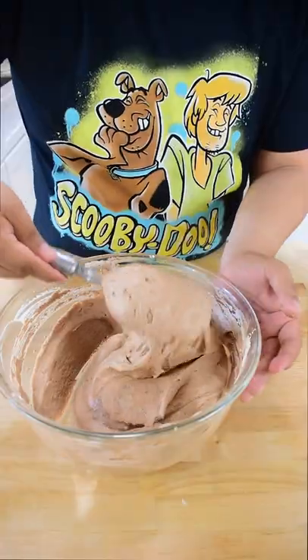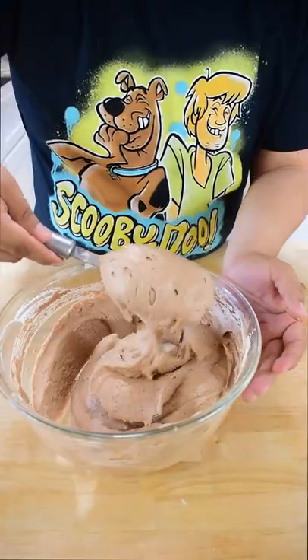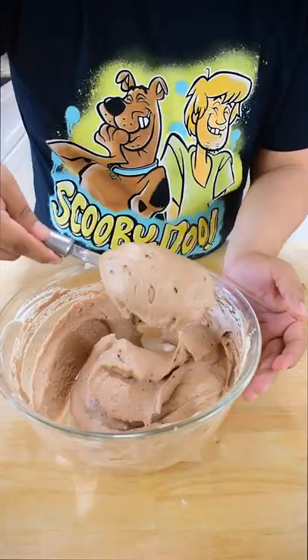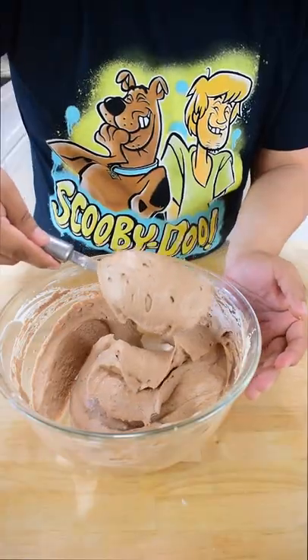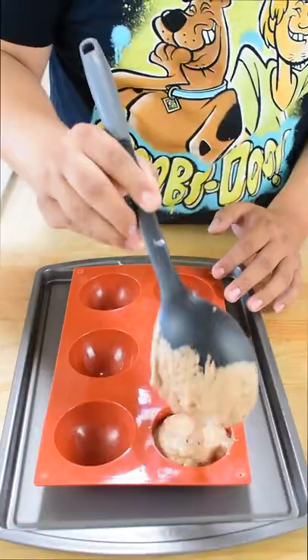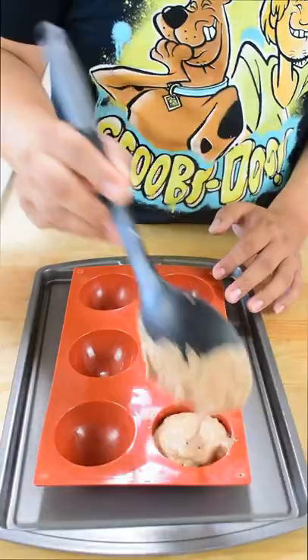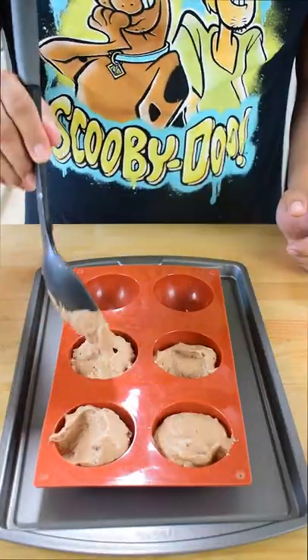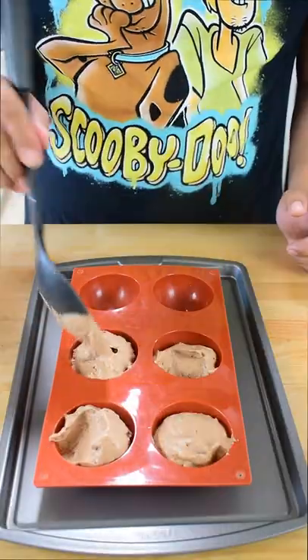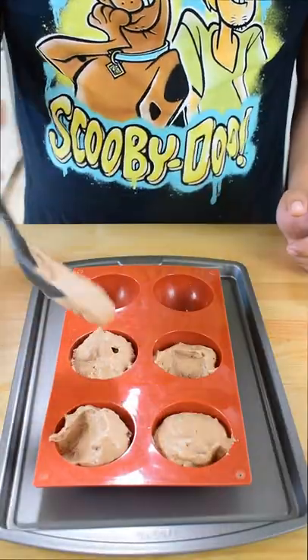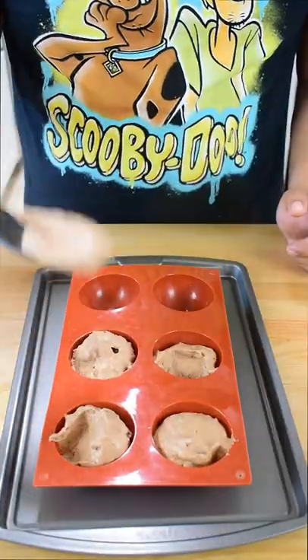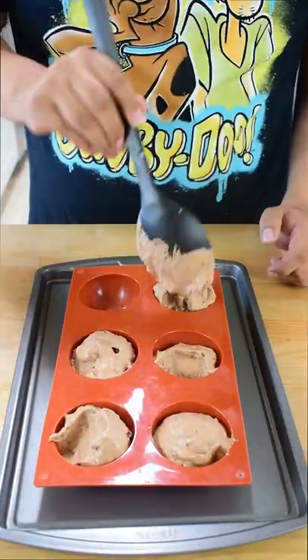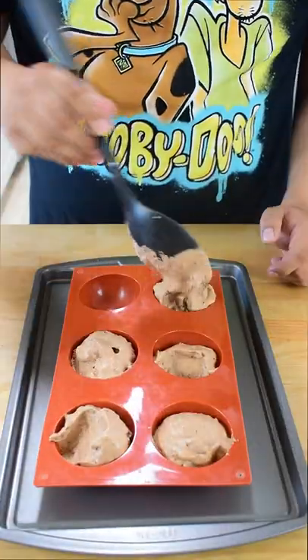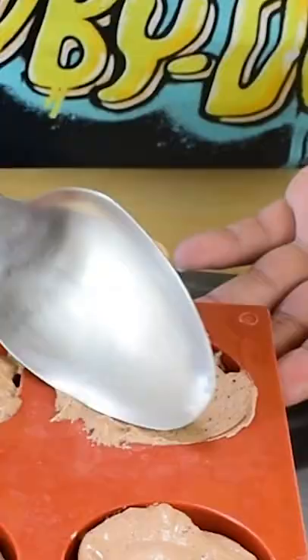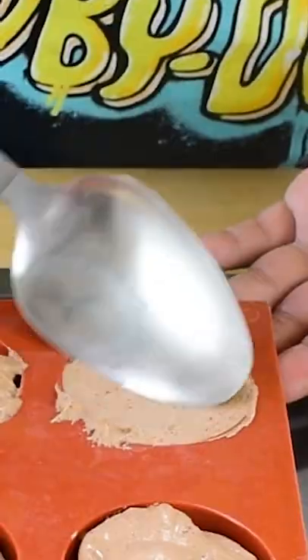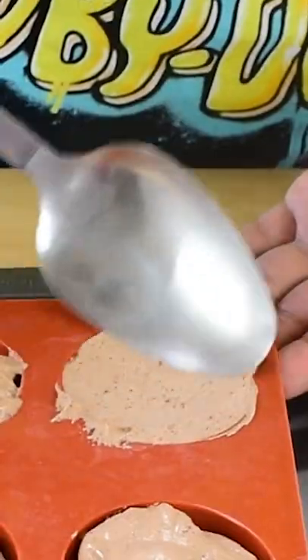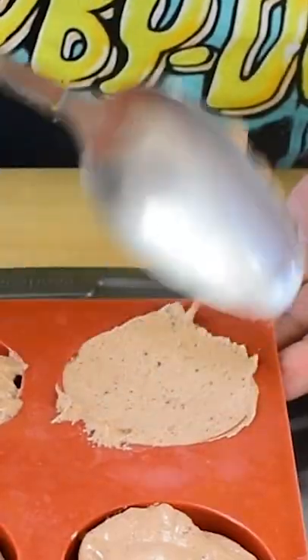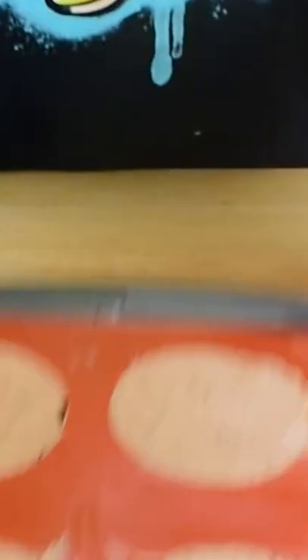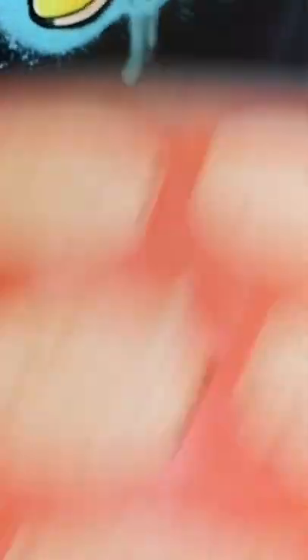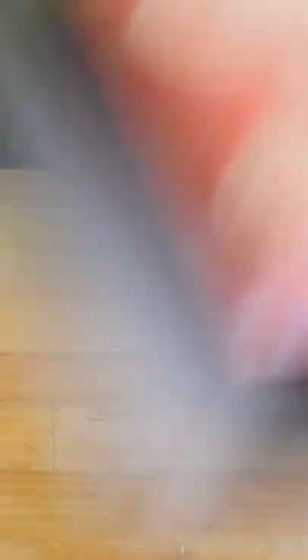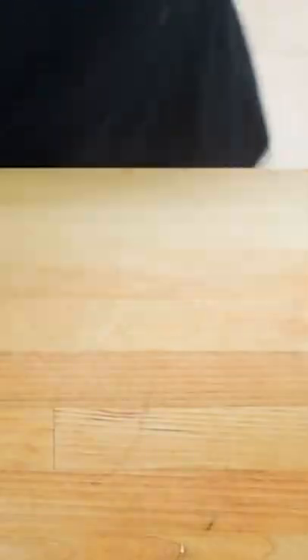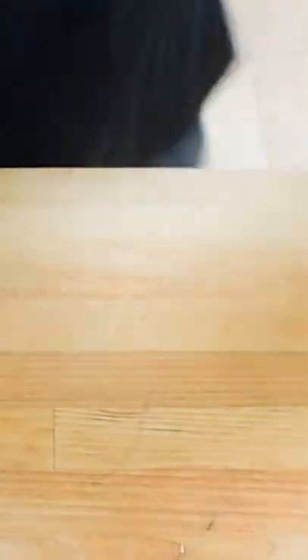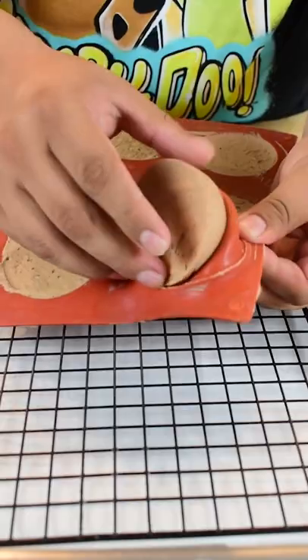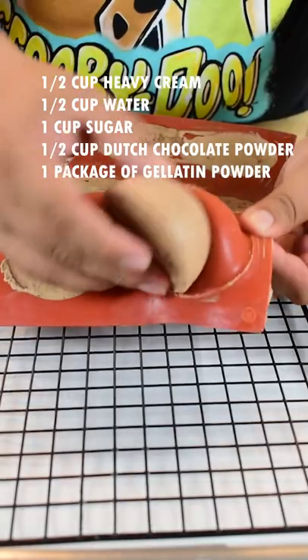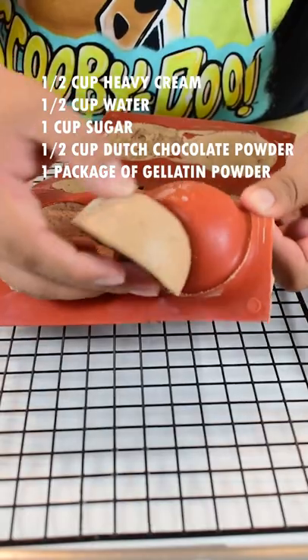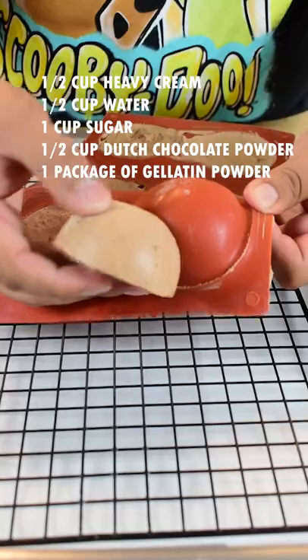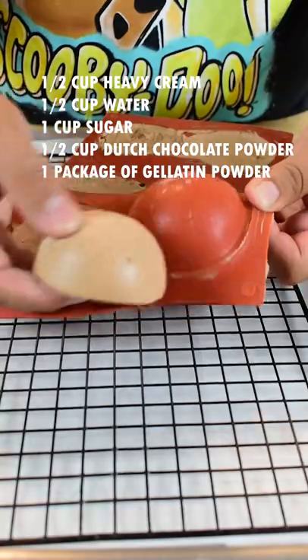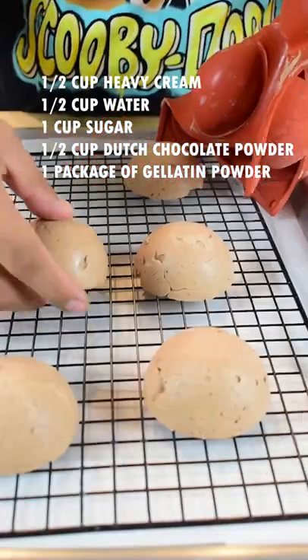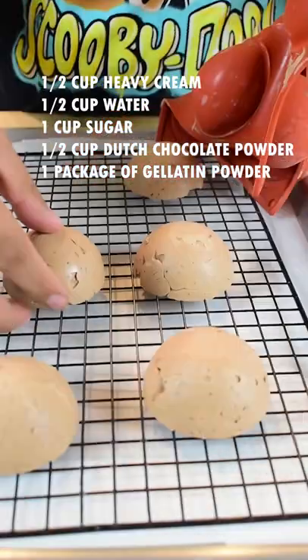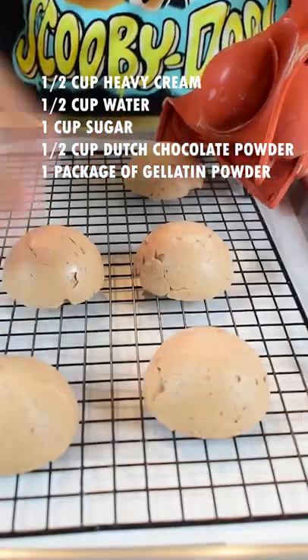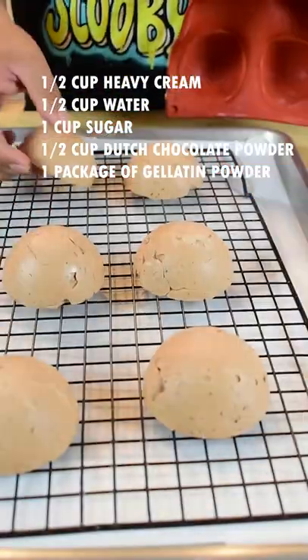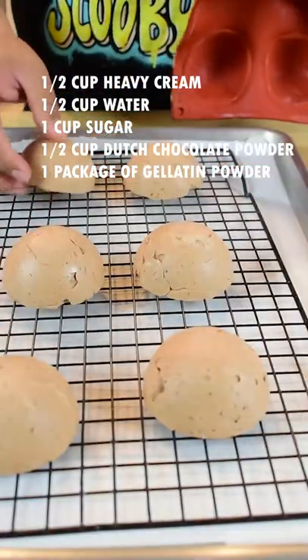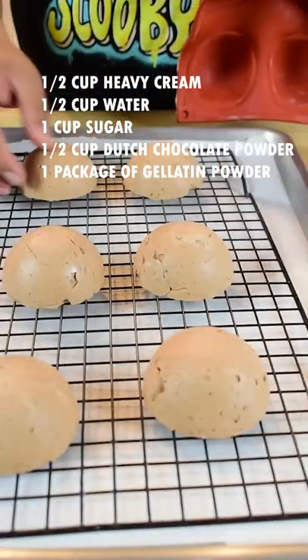Place the mixture into the mold, spread it out evenly, and put it into the freezer for three hours. Now pop it out and apply your mirror glaze.